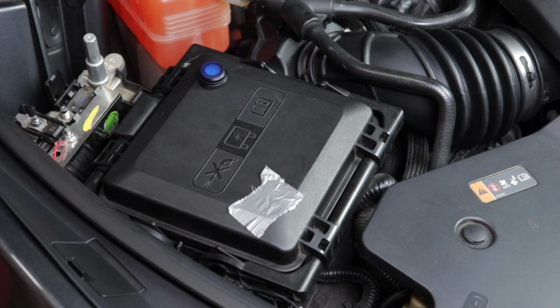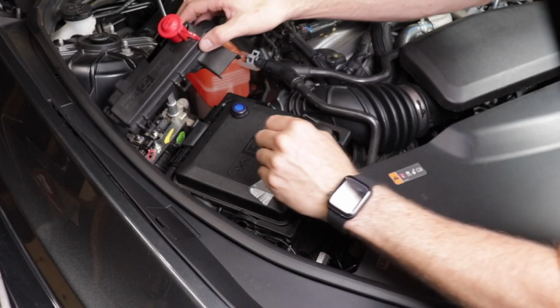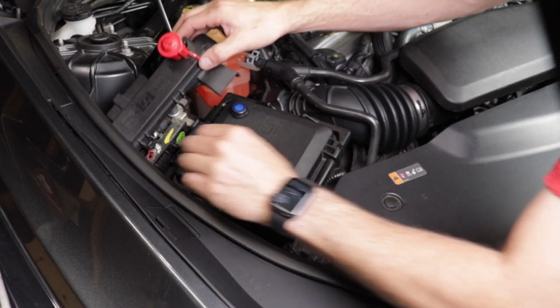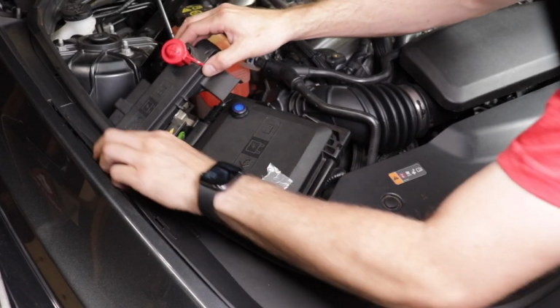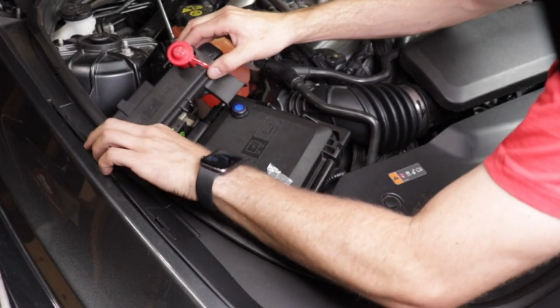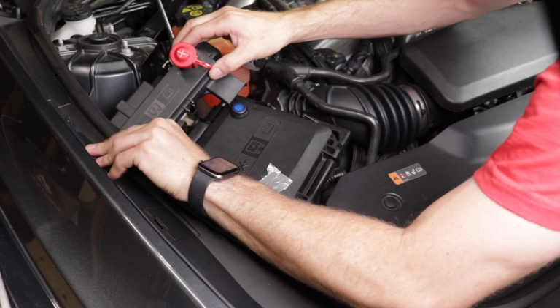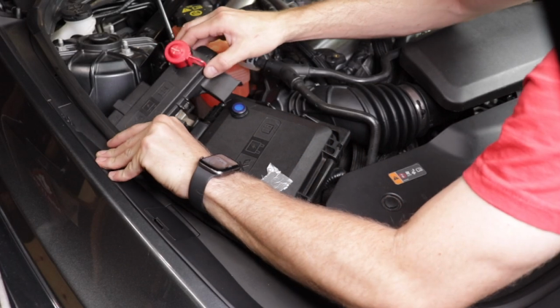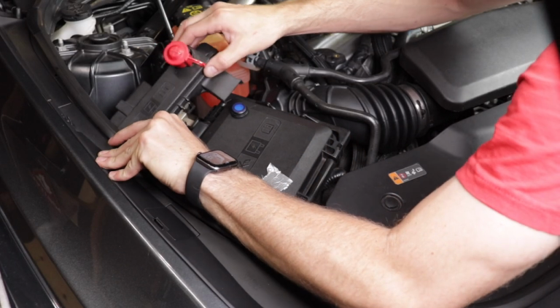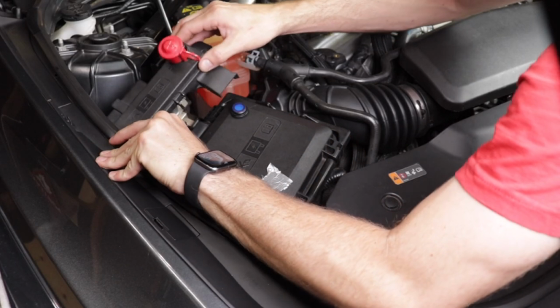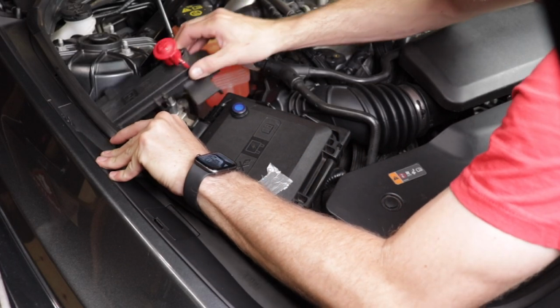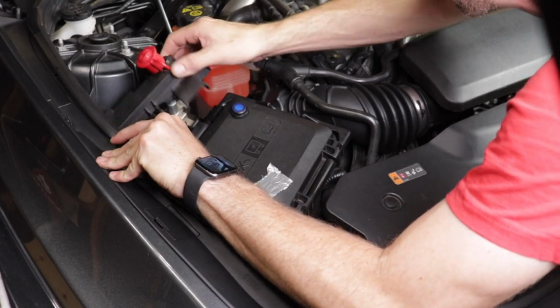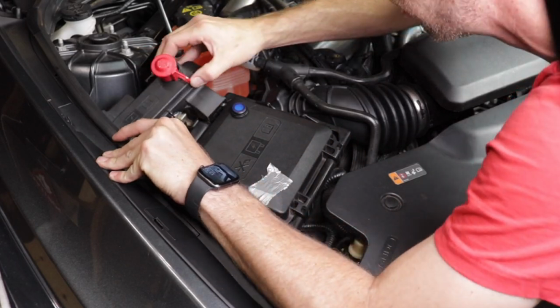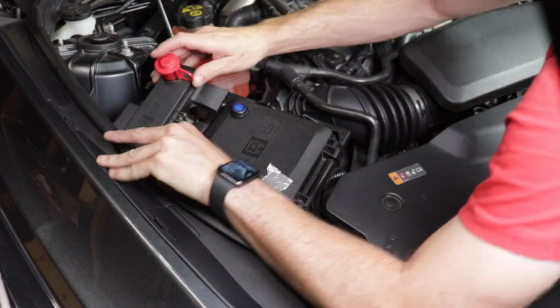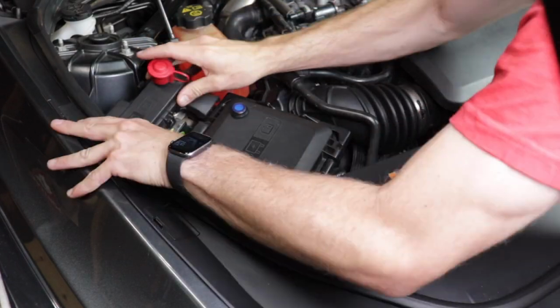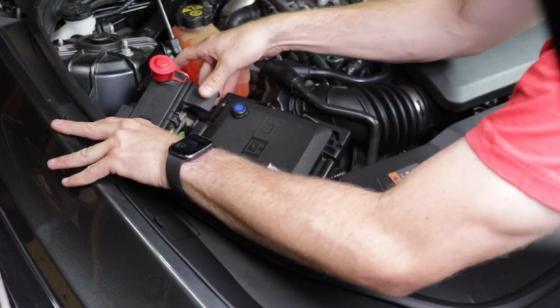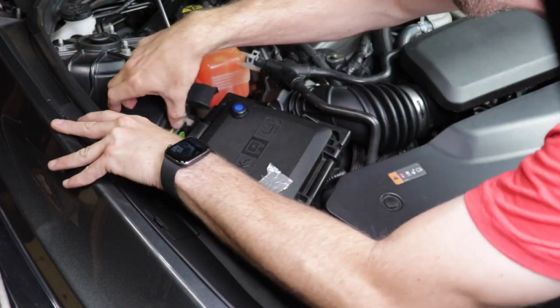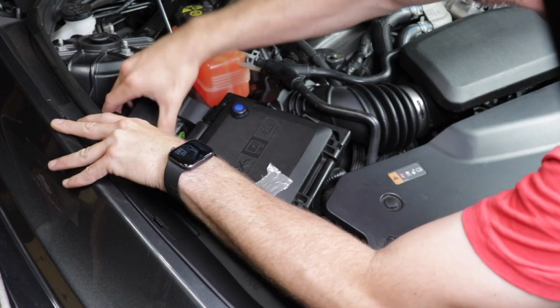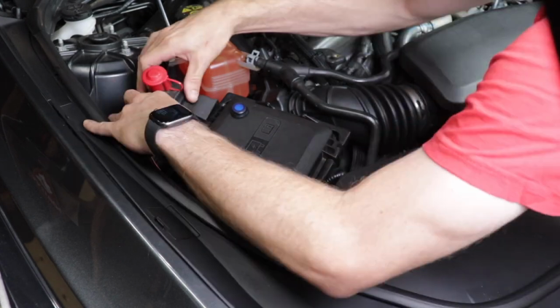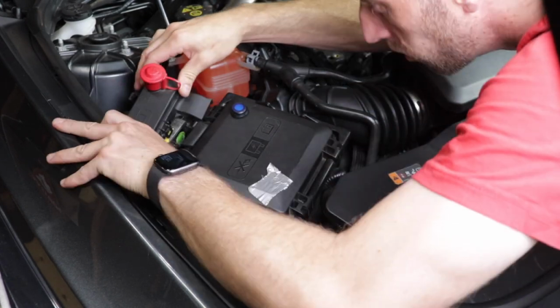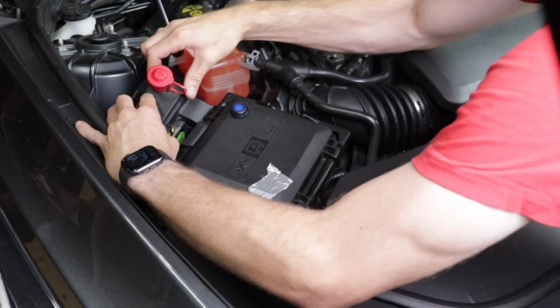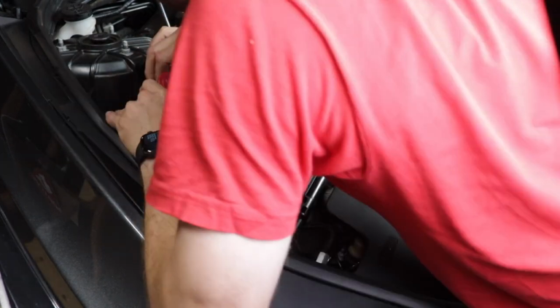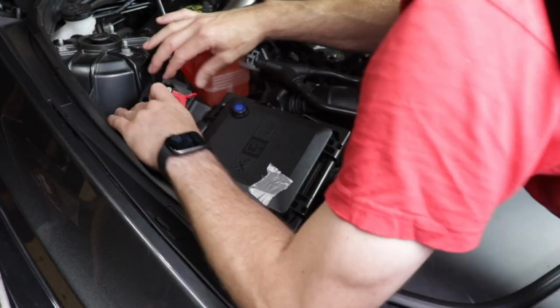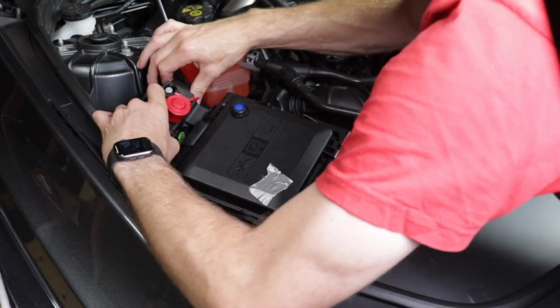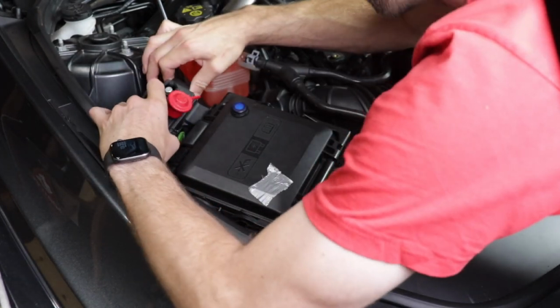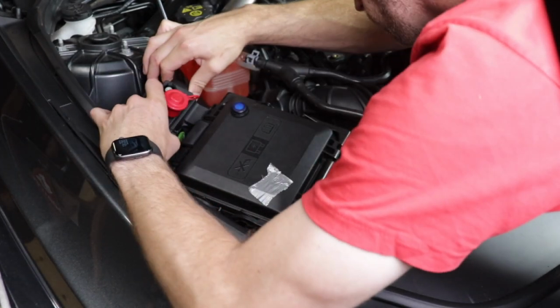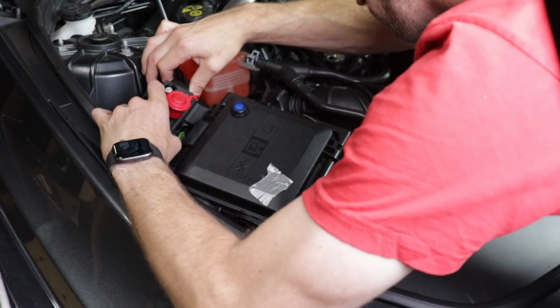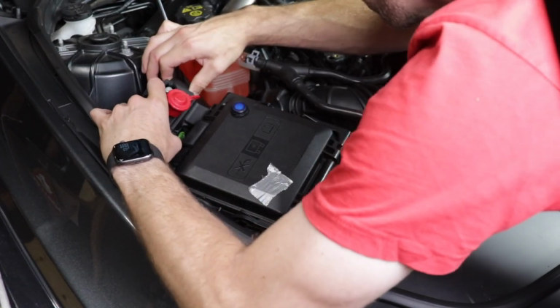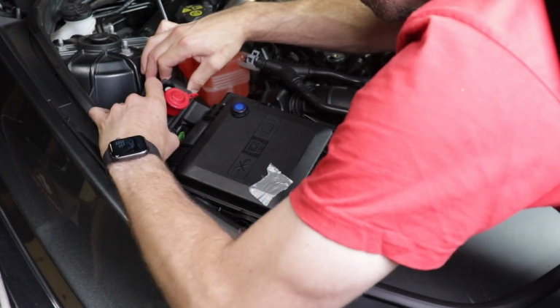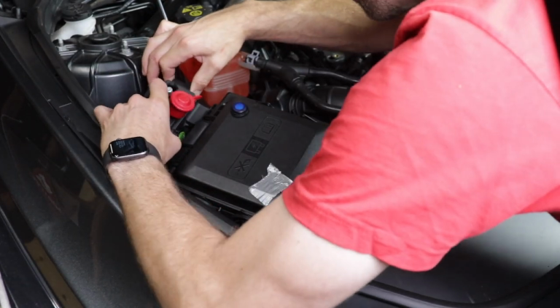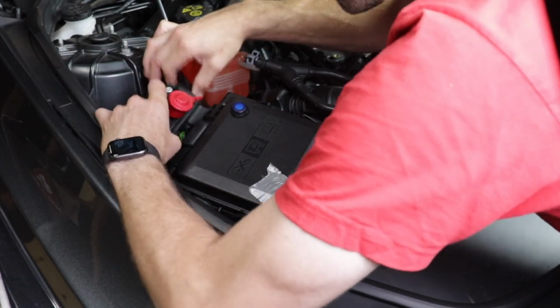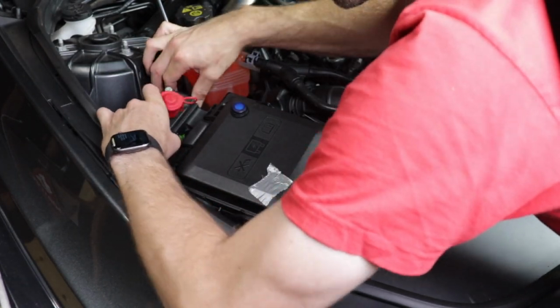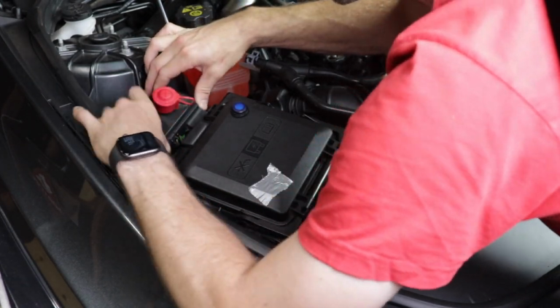We're also done with the positive terminal, so go ahead and put that cover back on. Again, it's a little bit of a tight fit, but you'll get there.